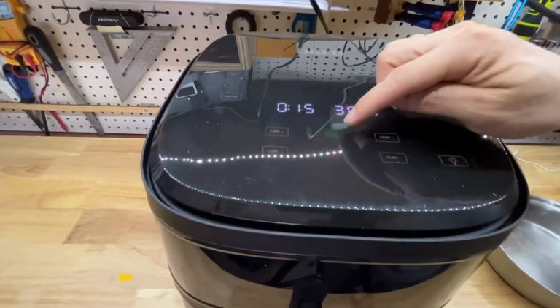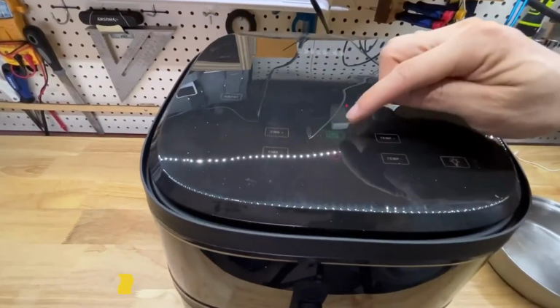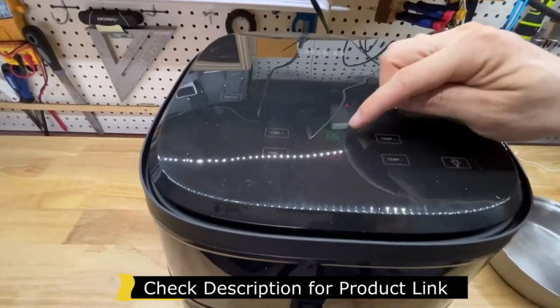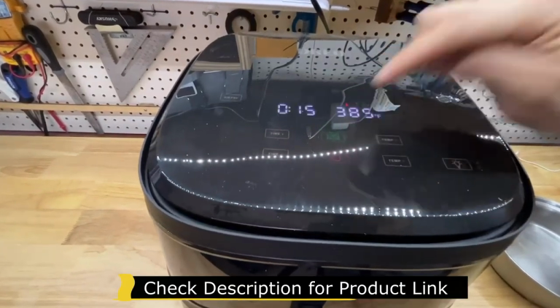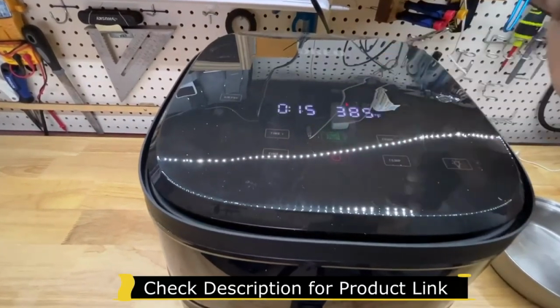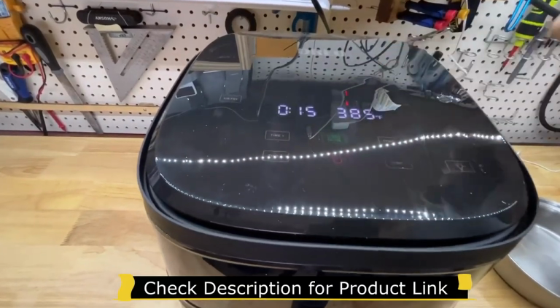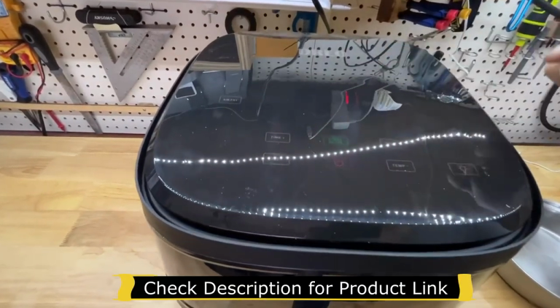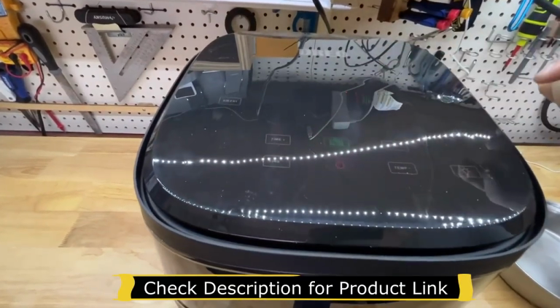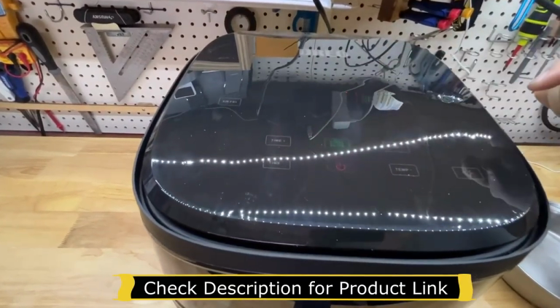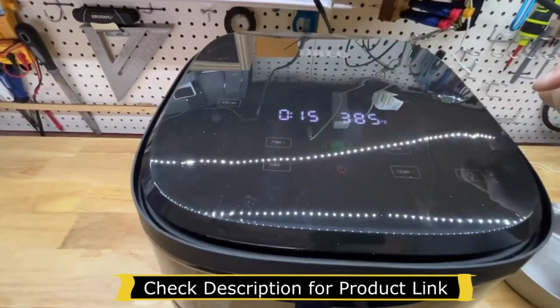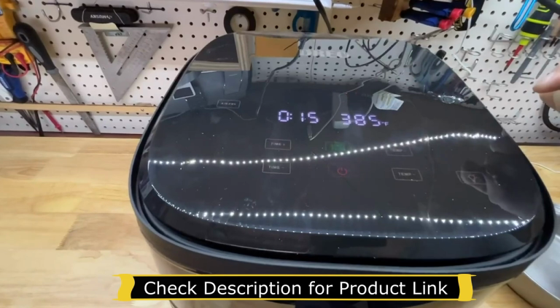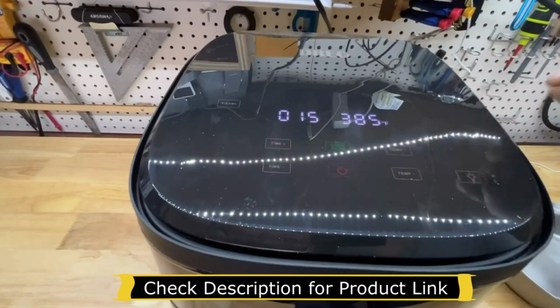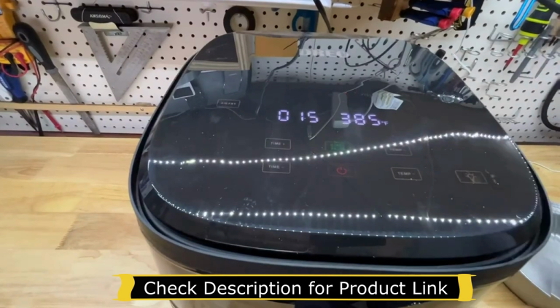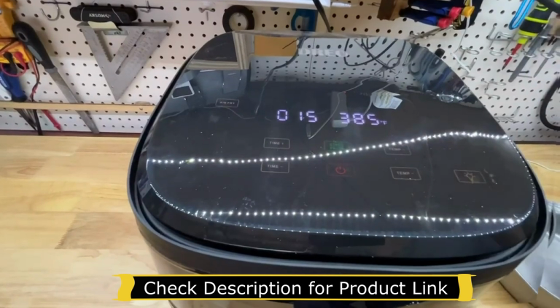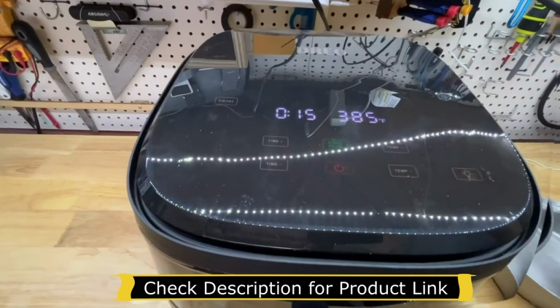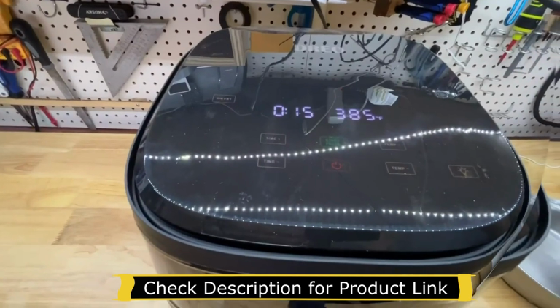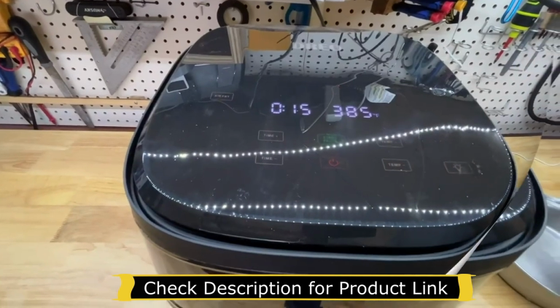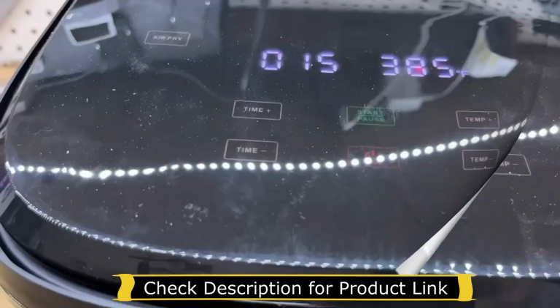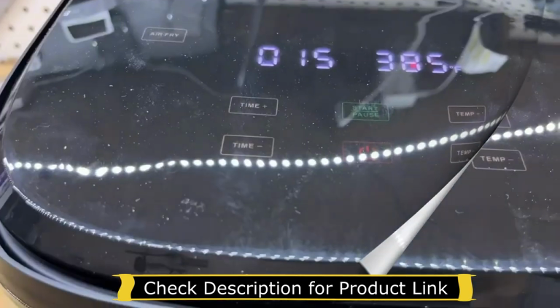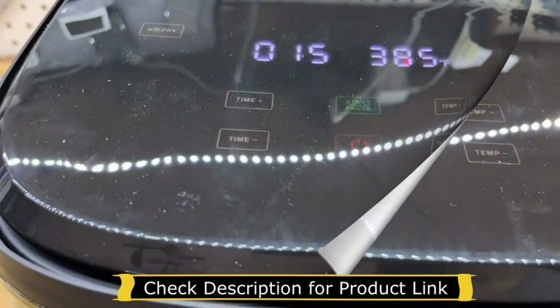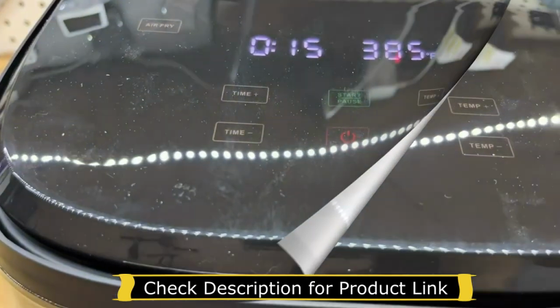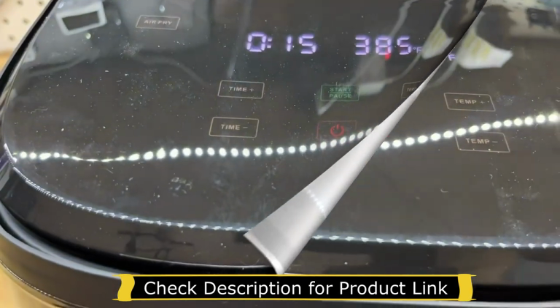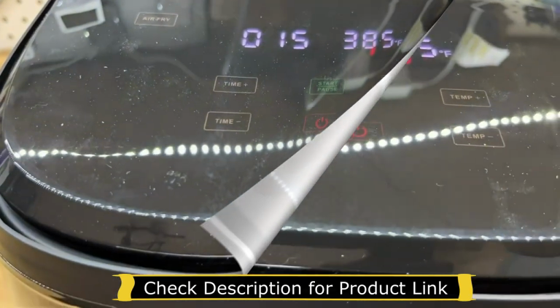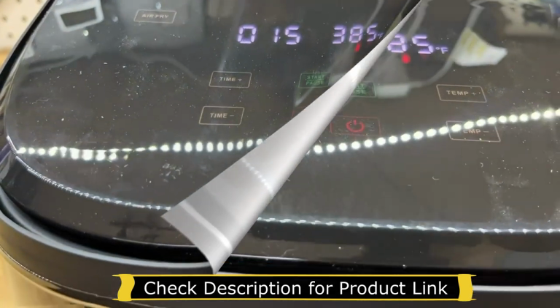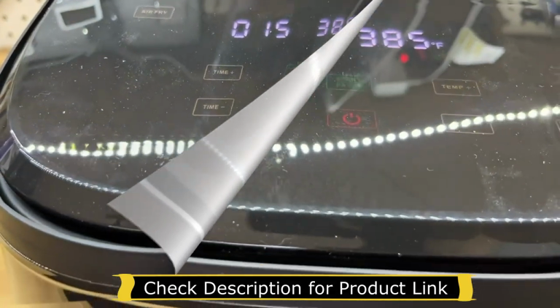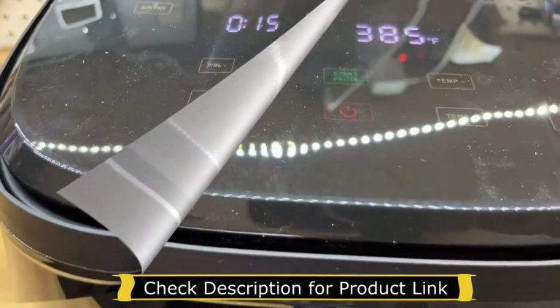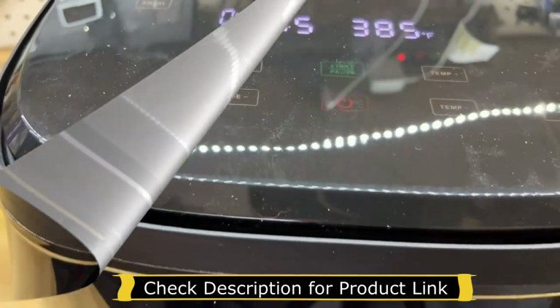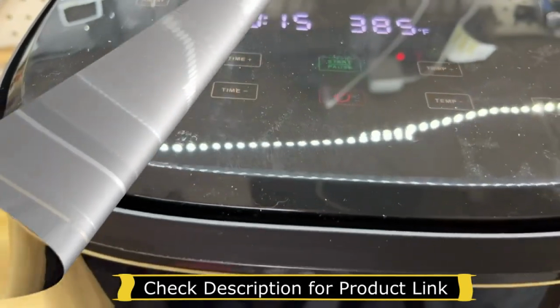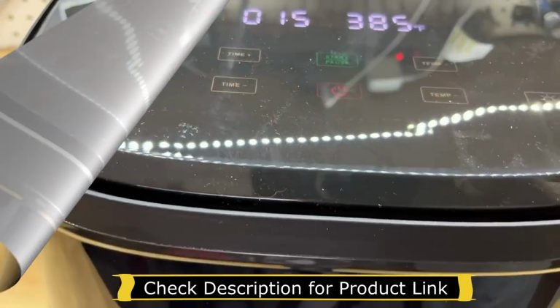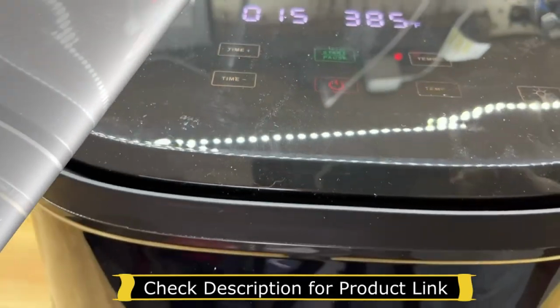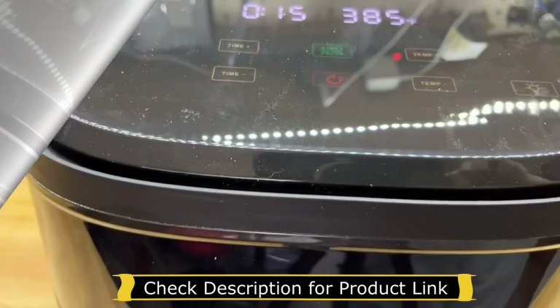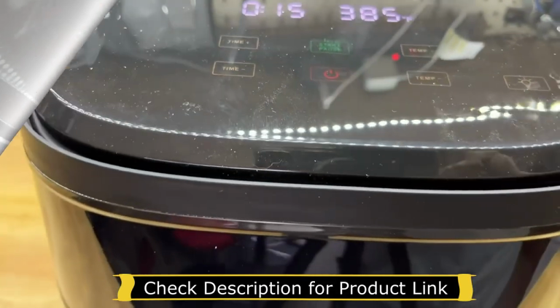That's the green button there. Okay, it's working now.